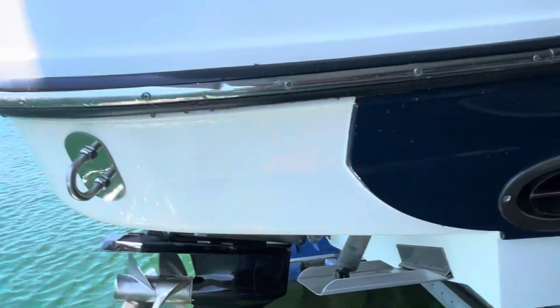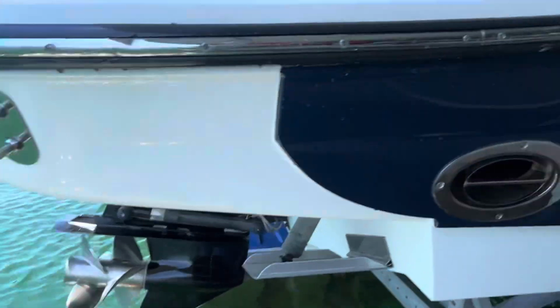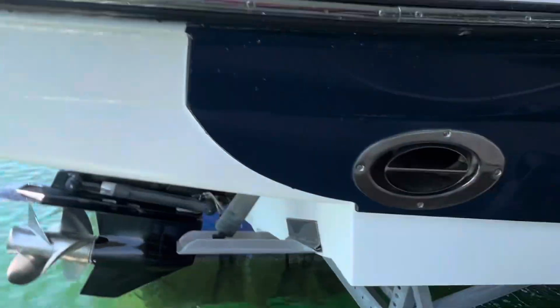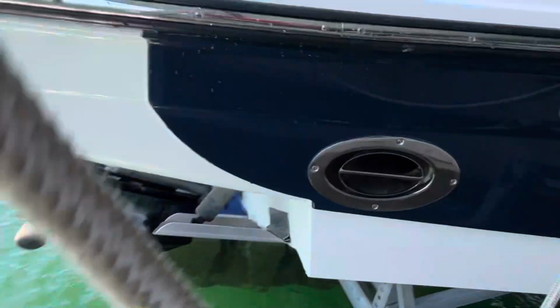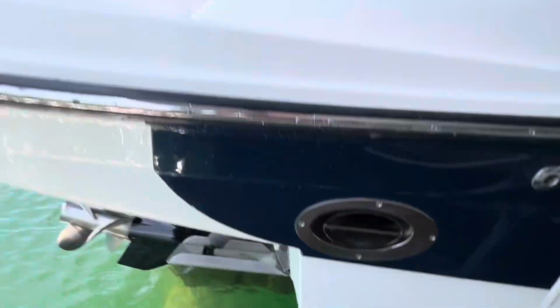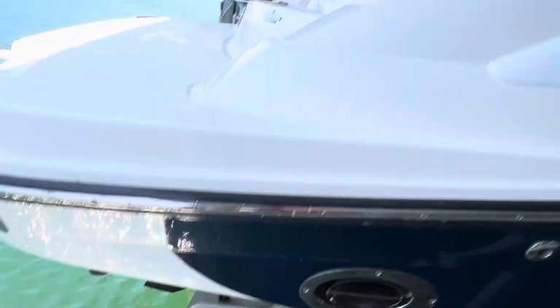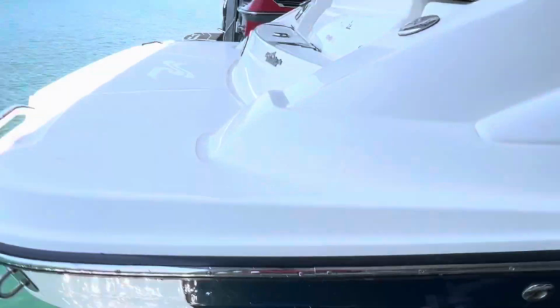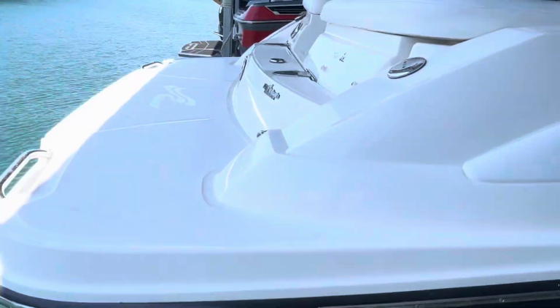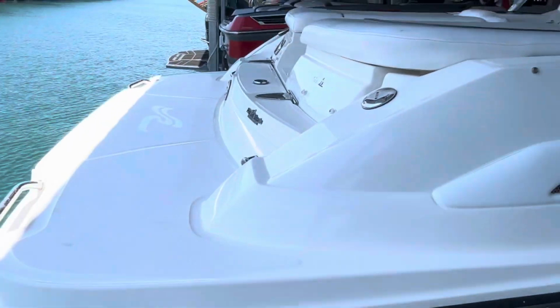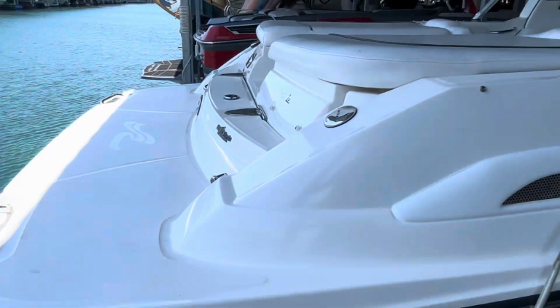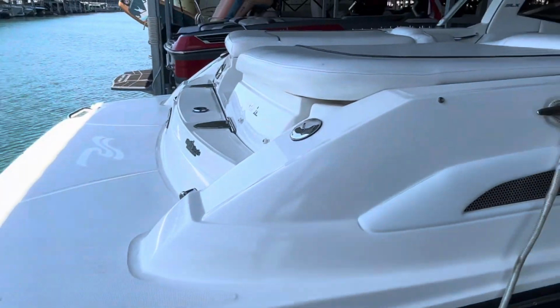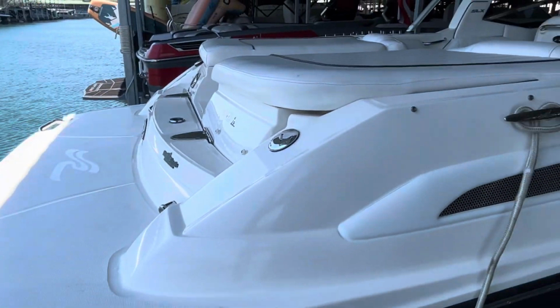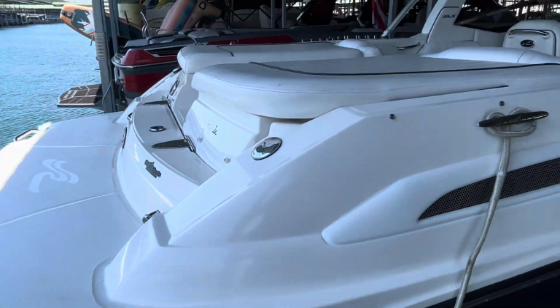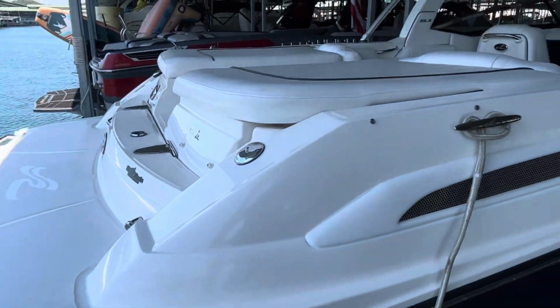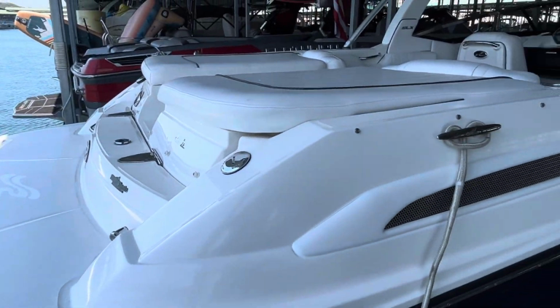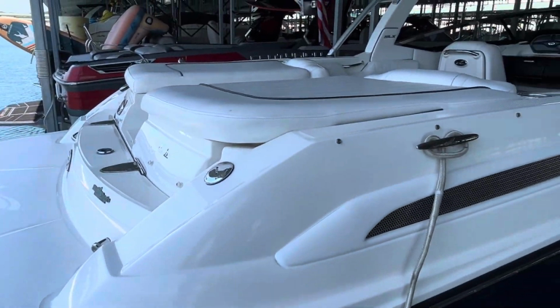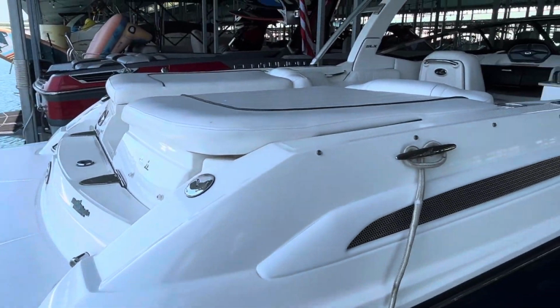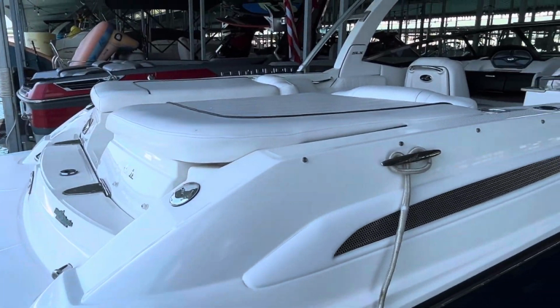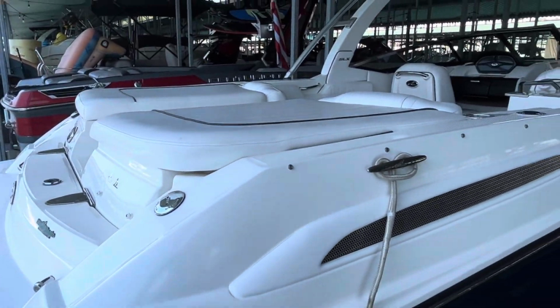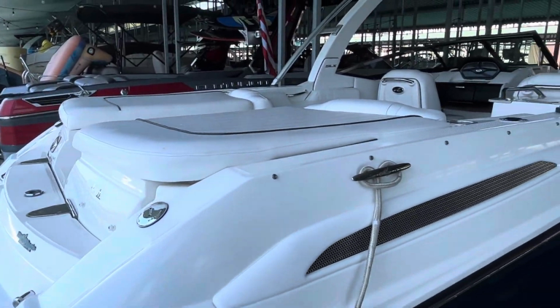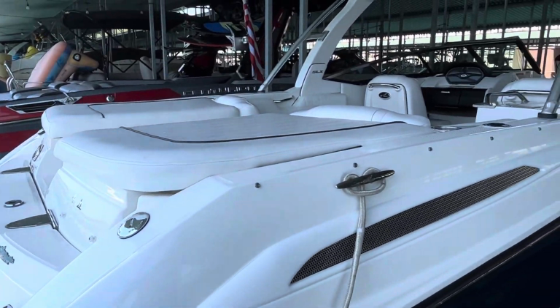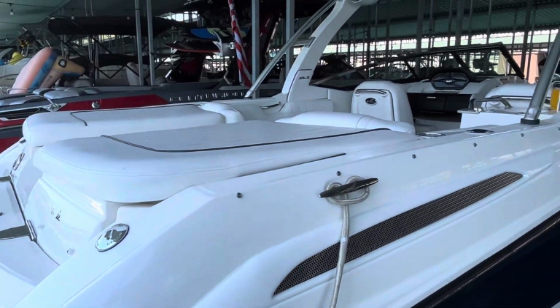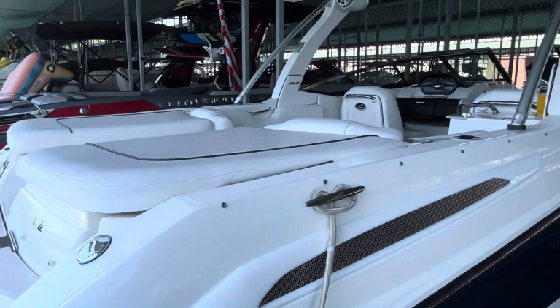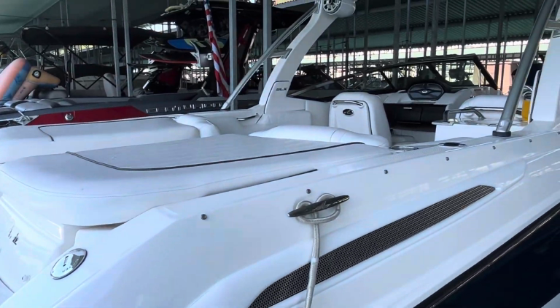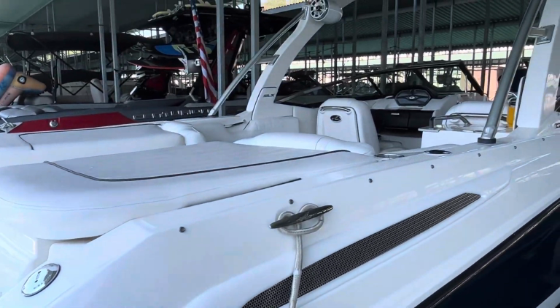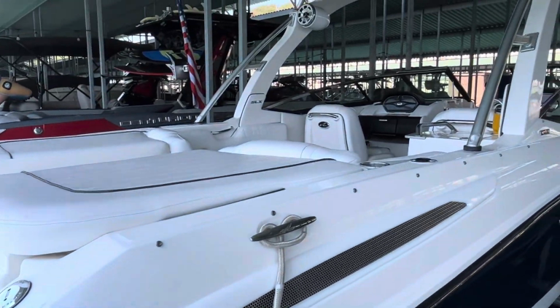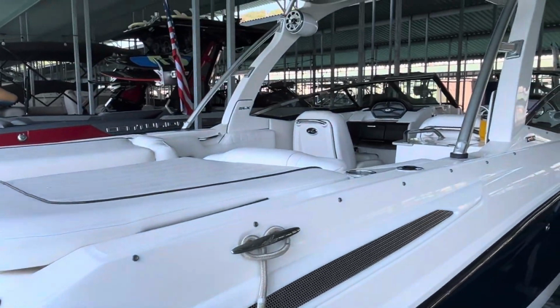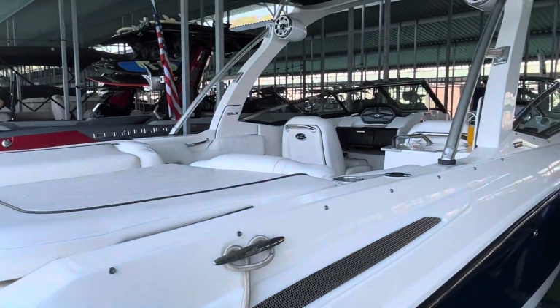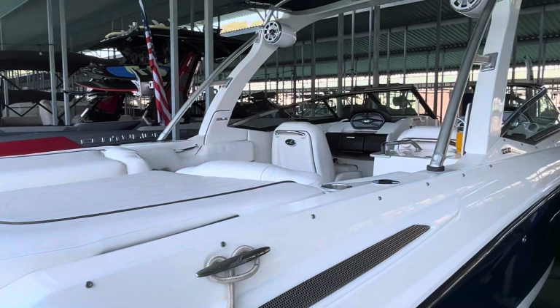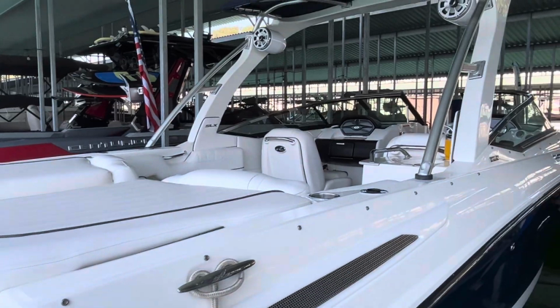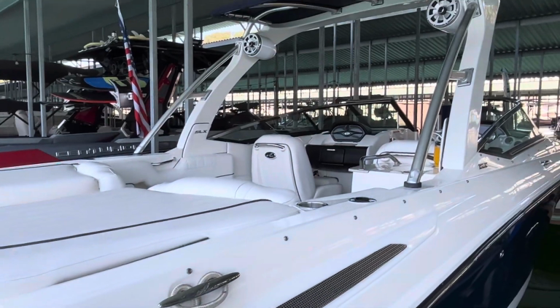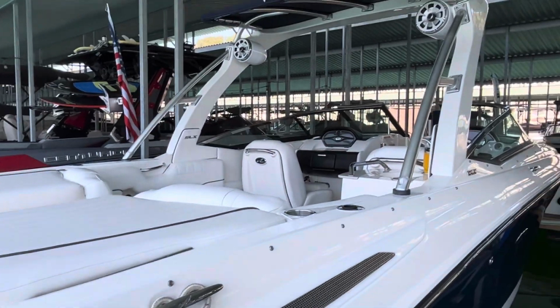I hope you enjoyed that exterior walk around. Coming up next is the cockpit and interior.